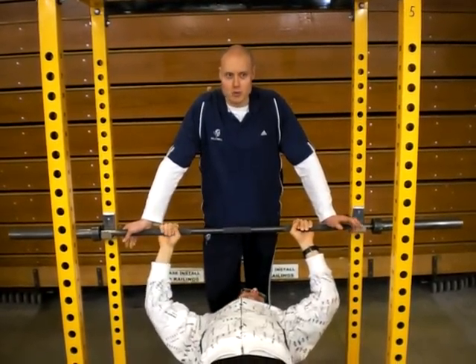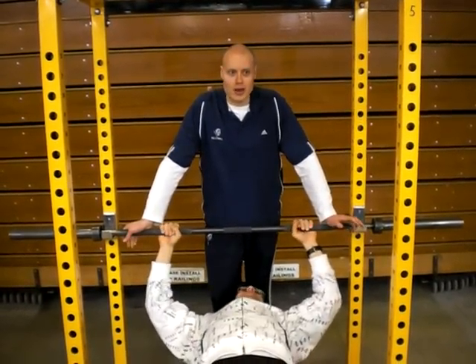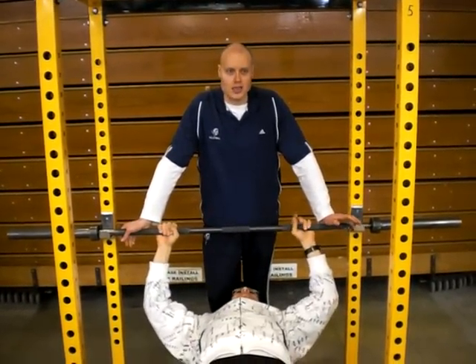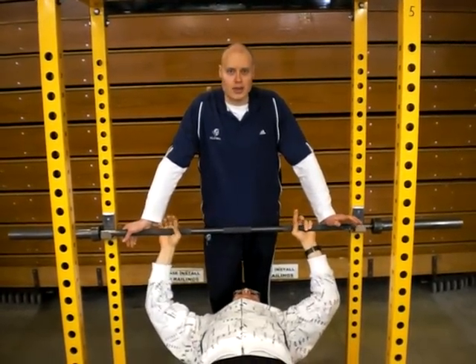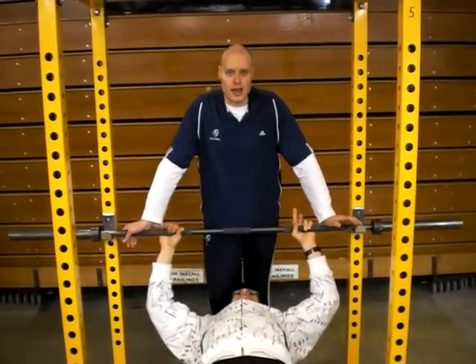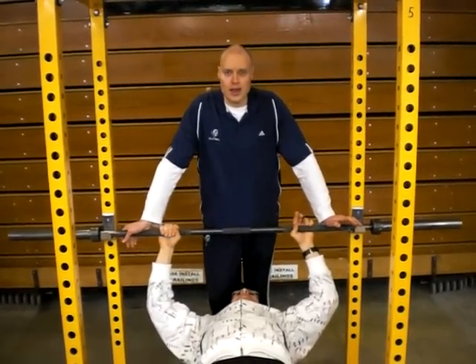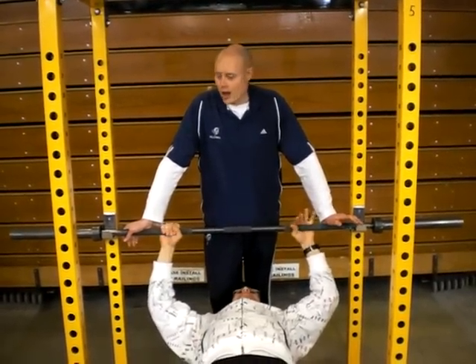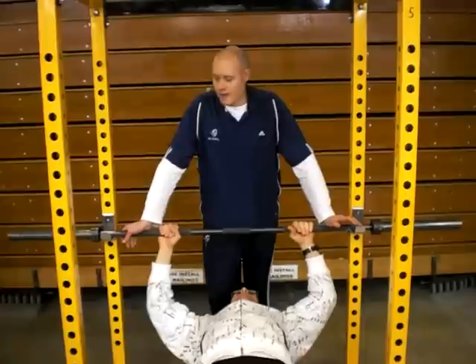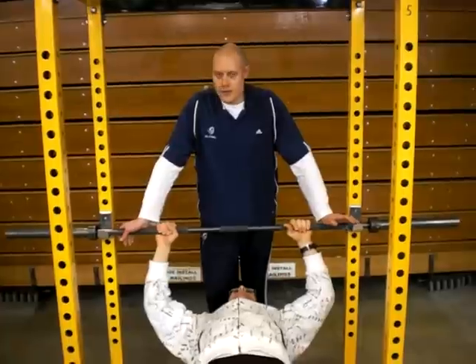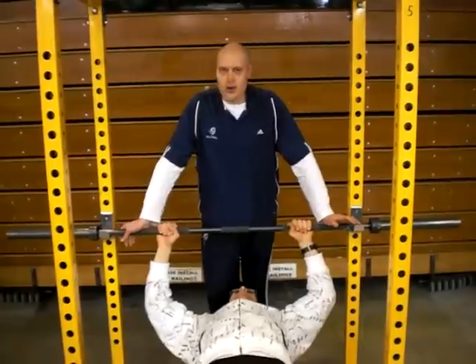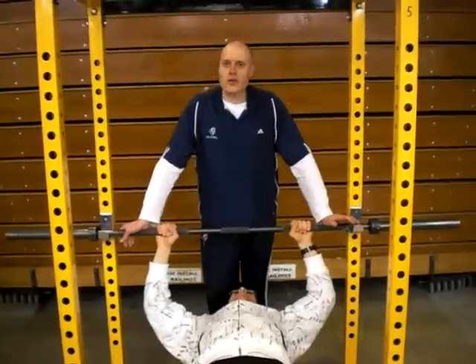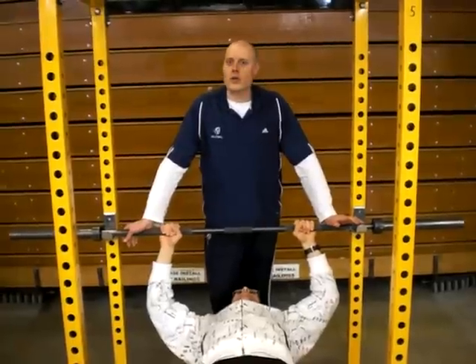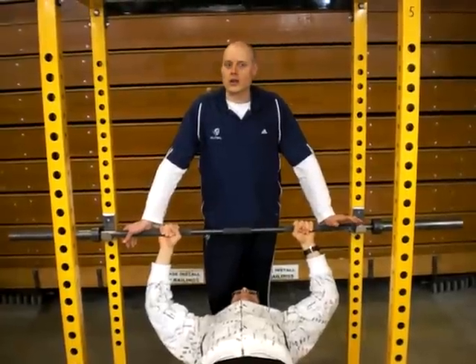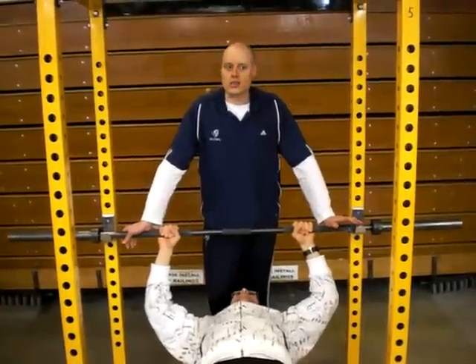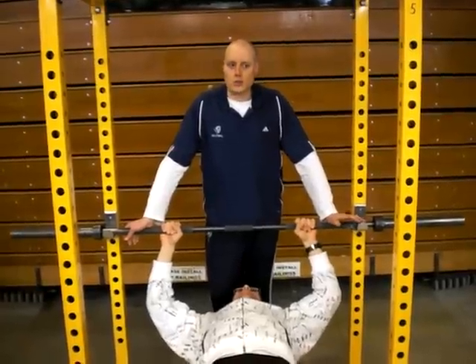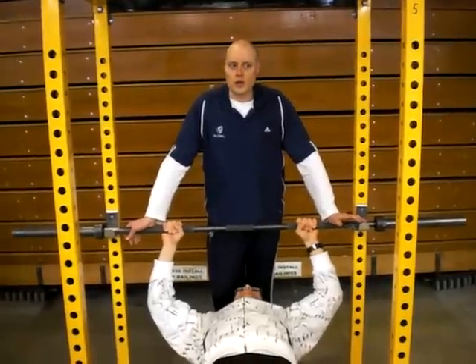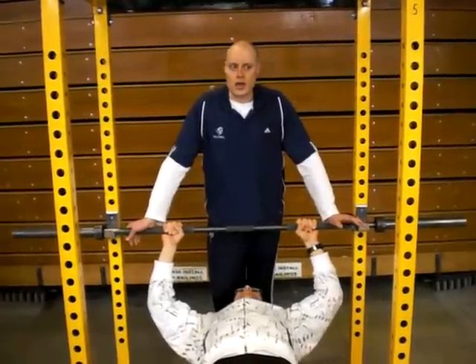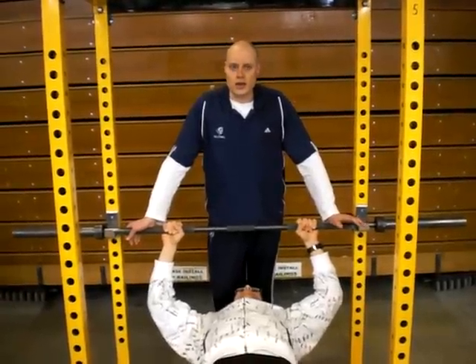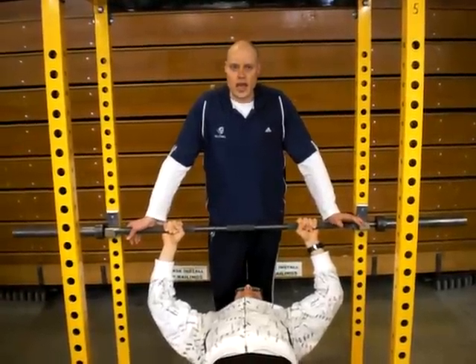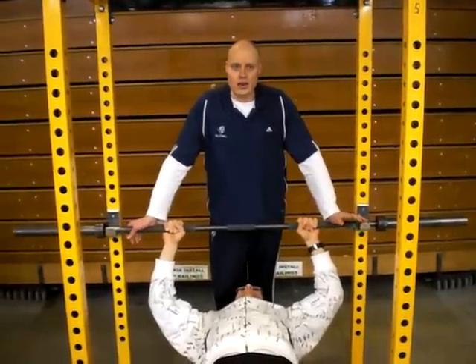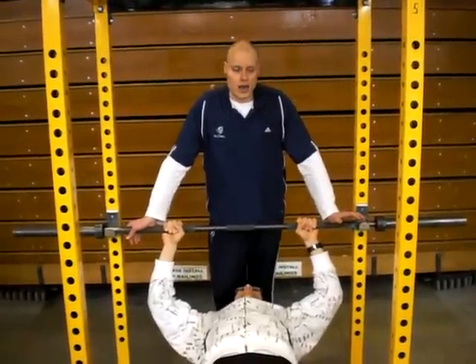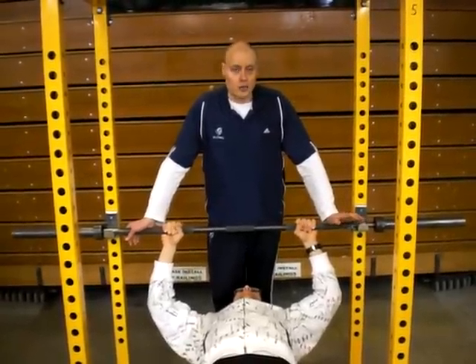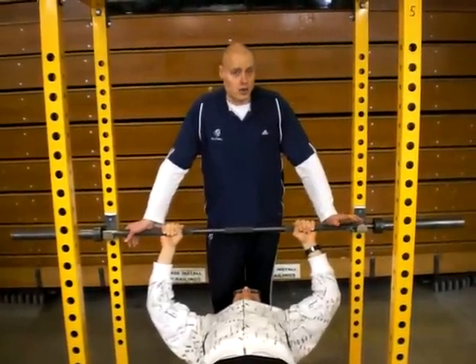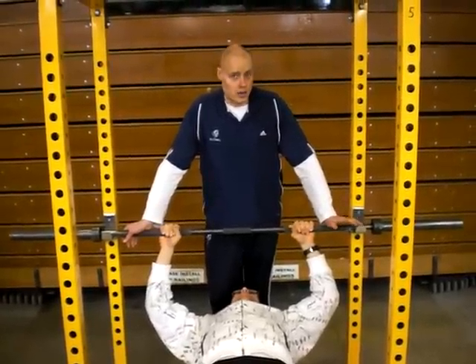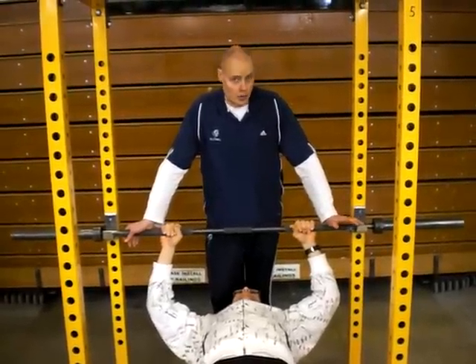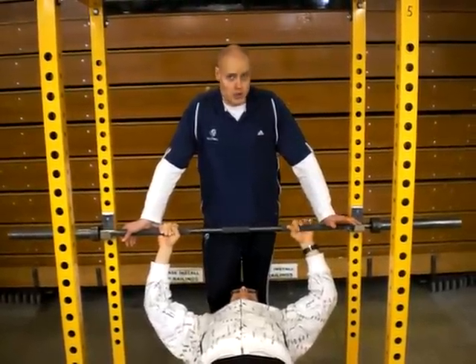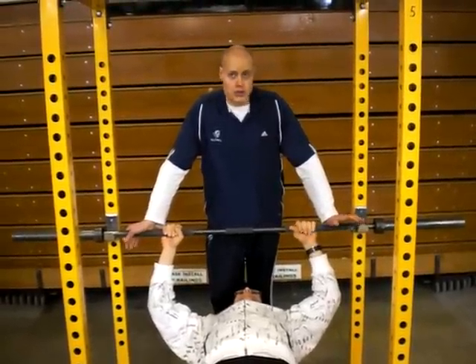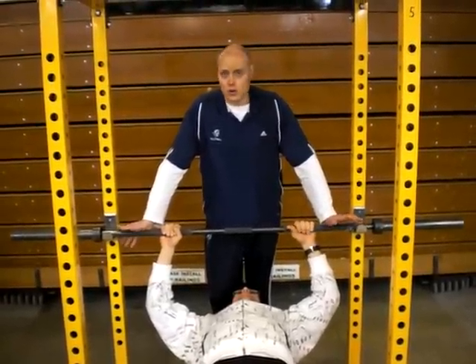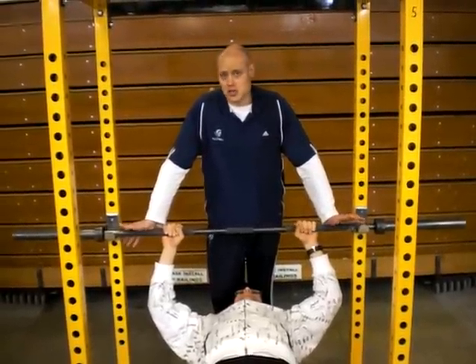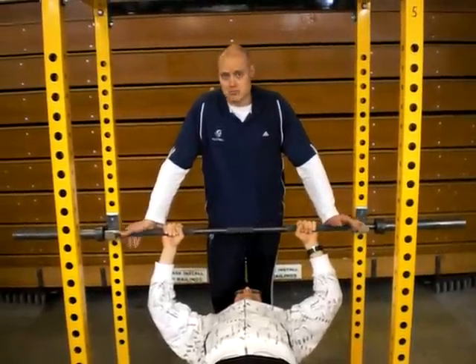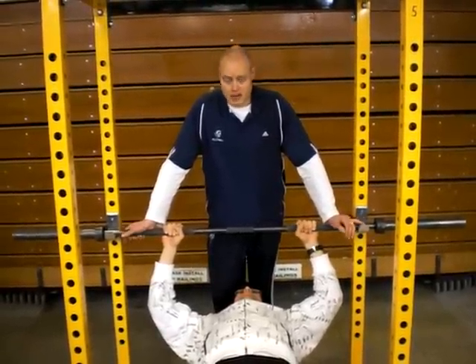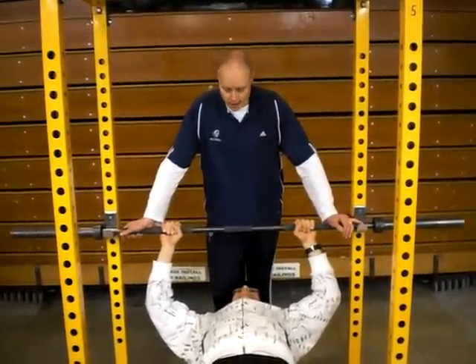Squatting is something that I very, very rarely see well done, and it can result in either injuries or just bad technique.